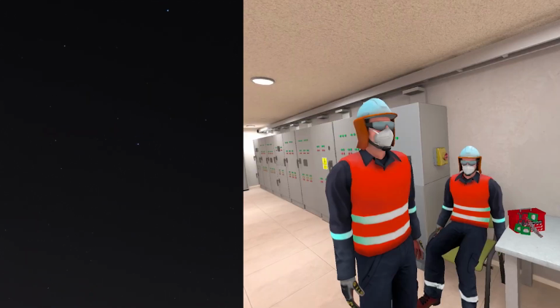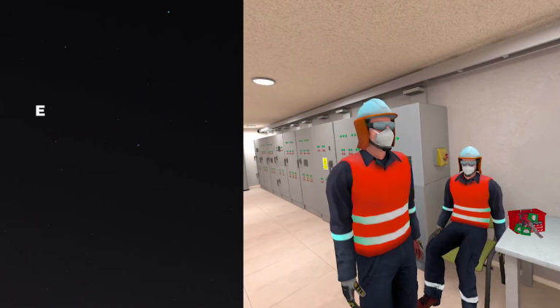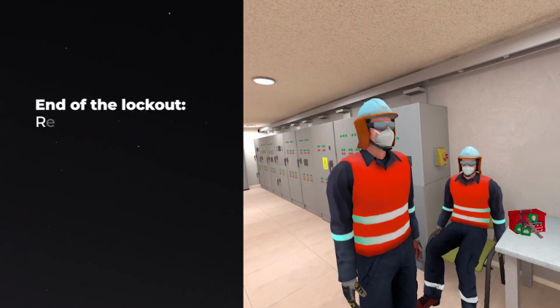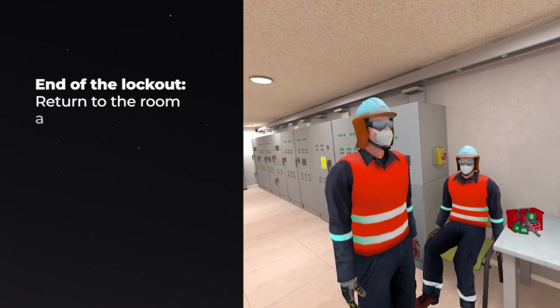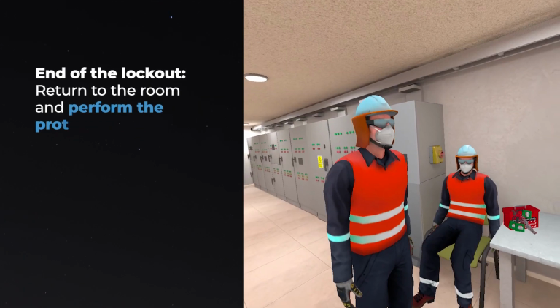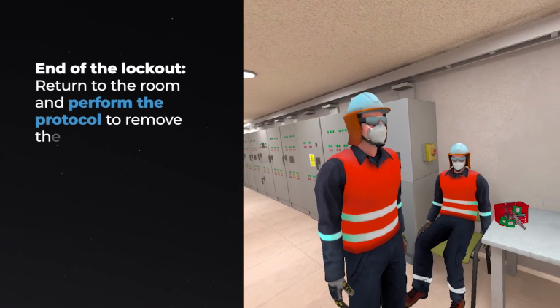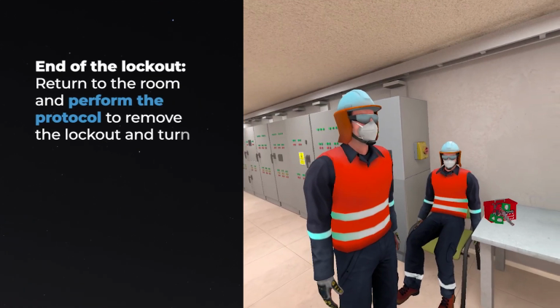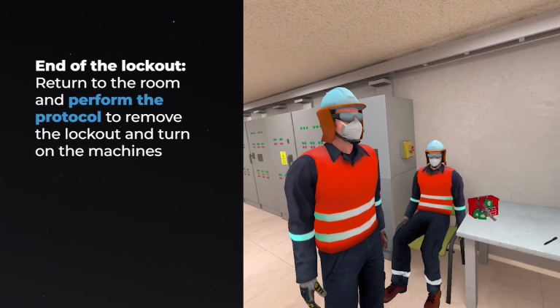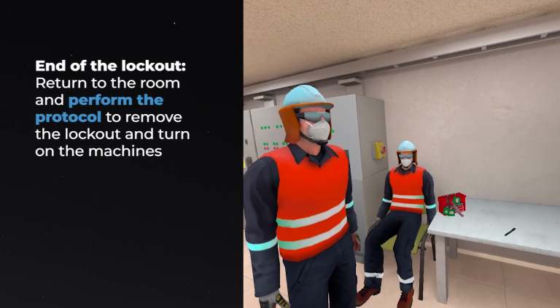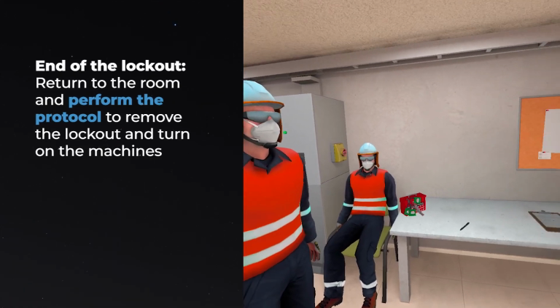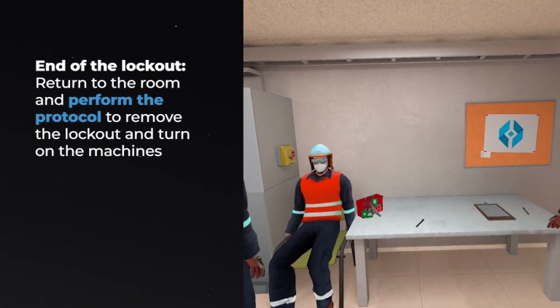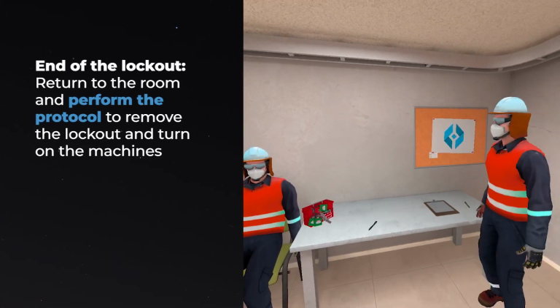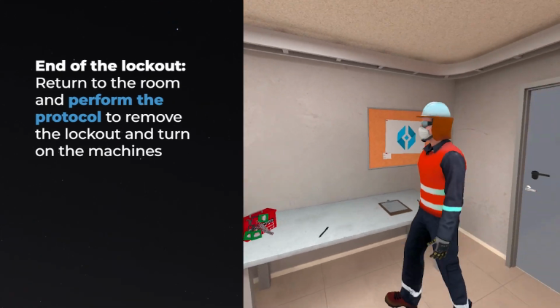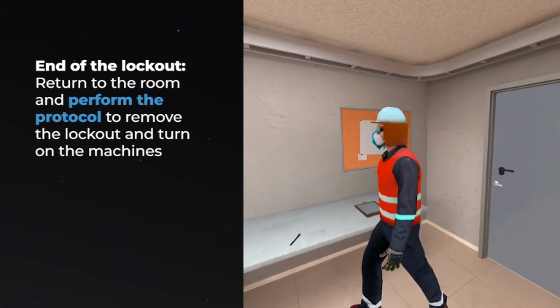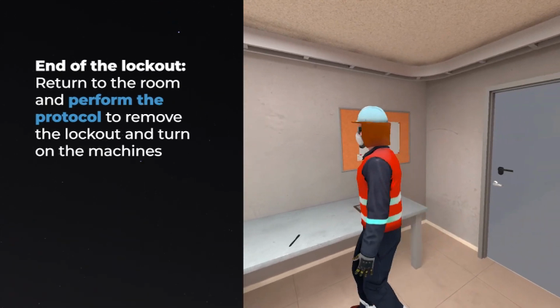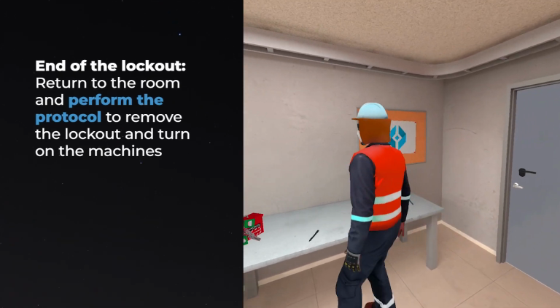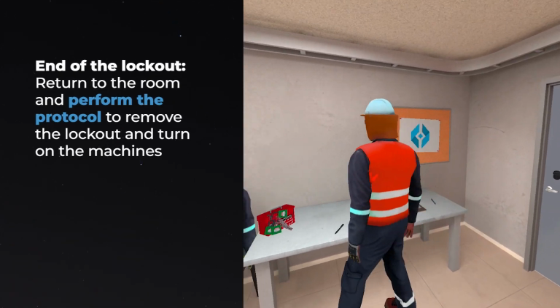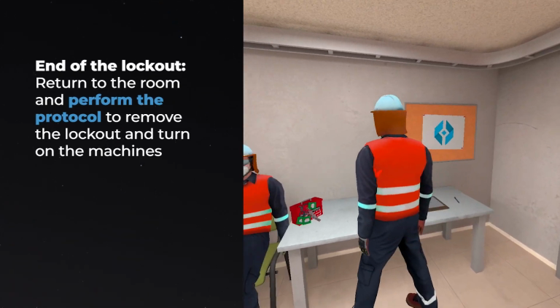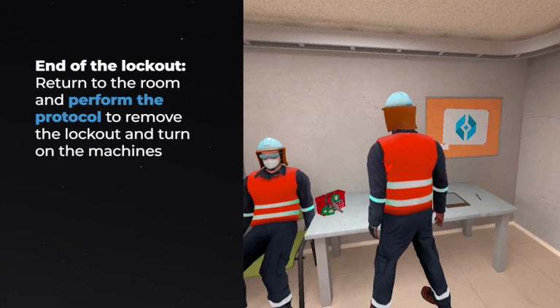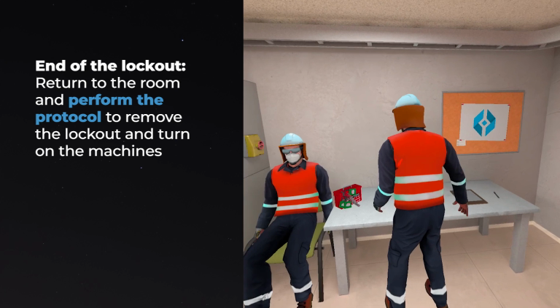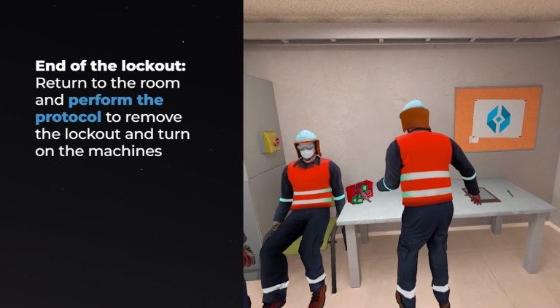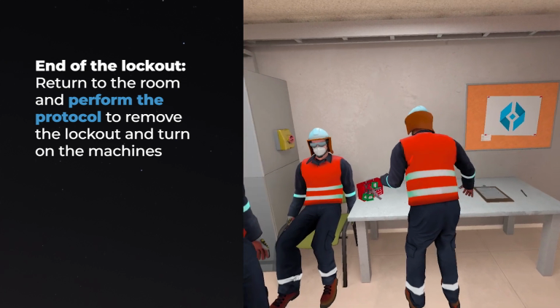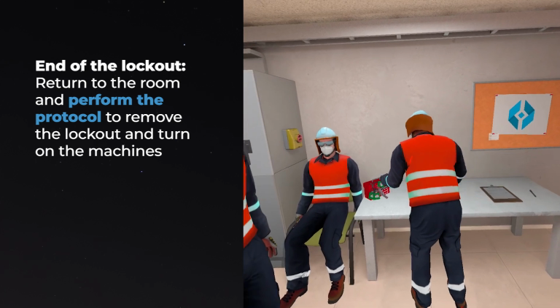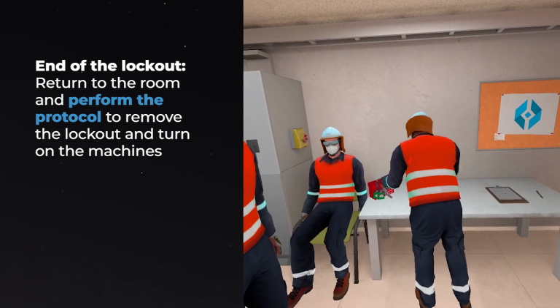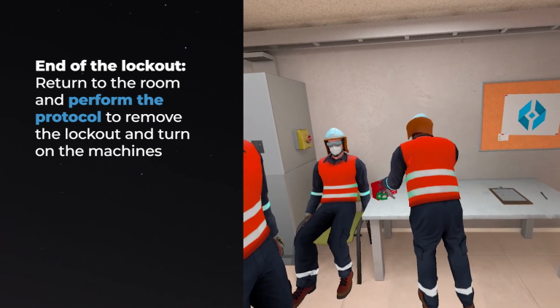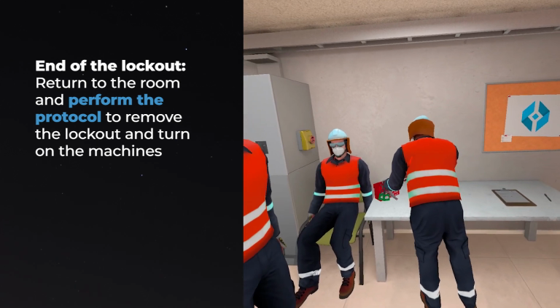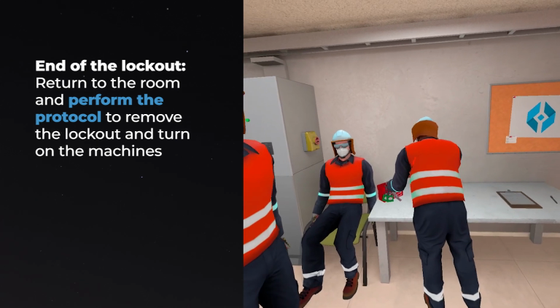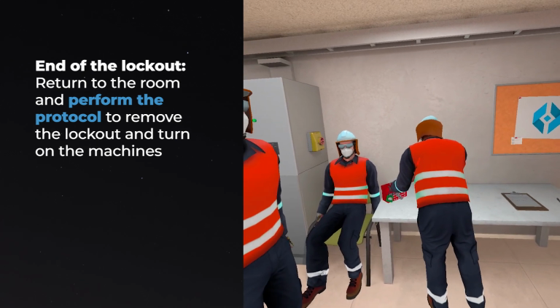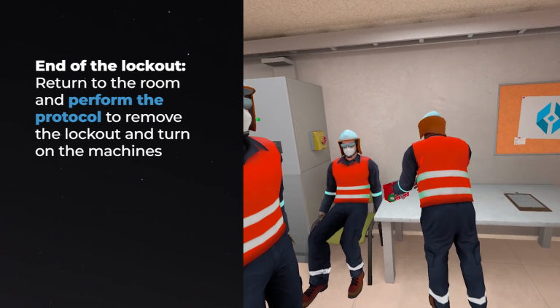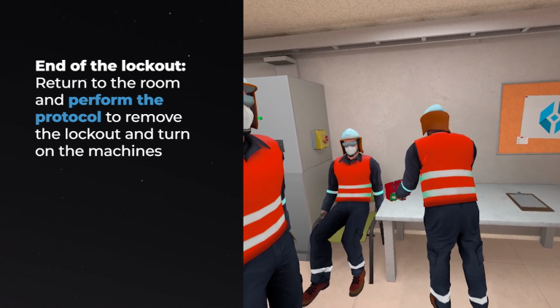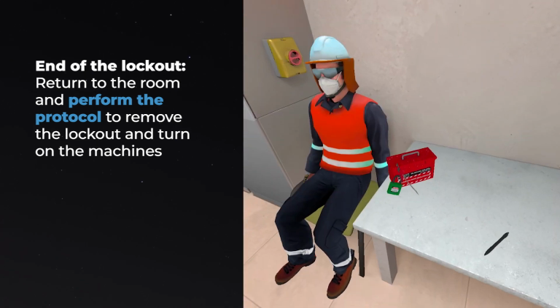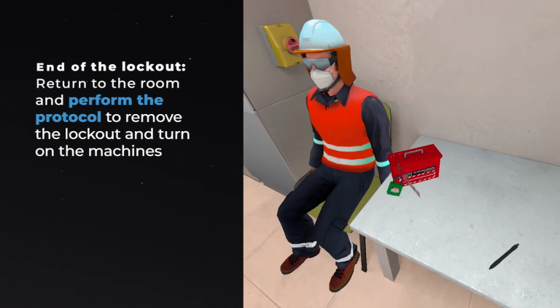End of the lockout. Return to the room and perform the protocol to remove the lockout and turn on the machines.